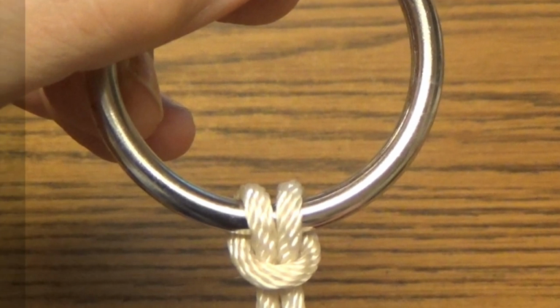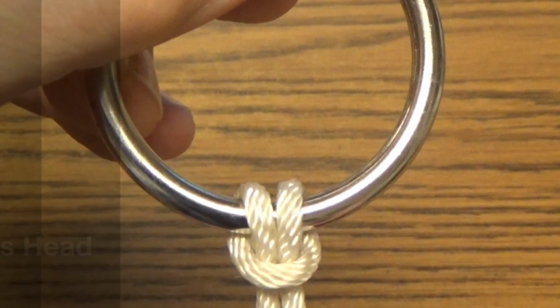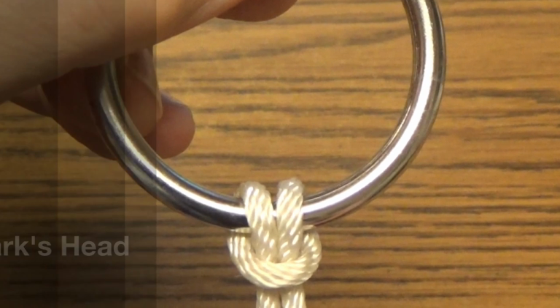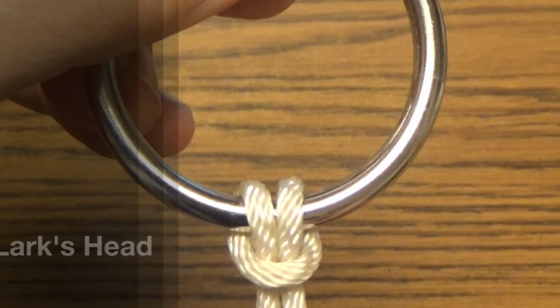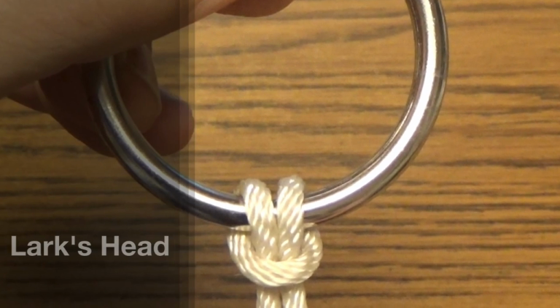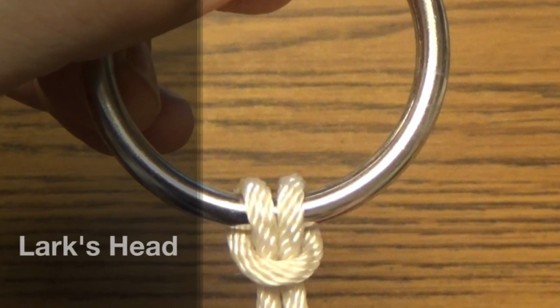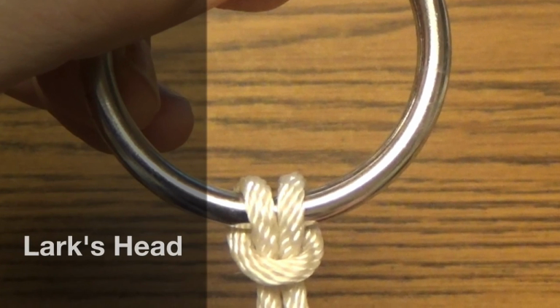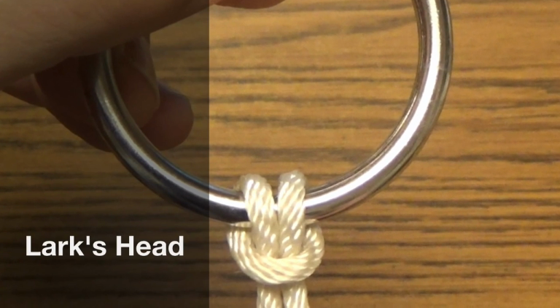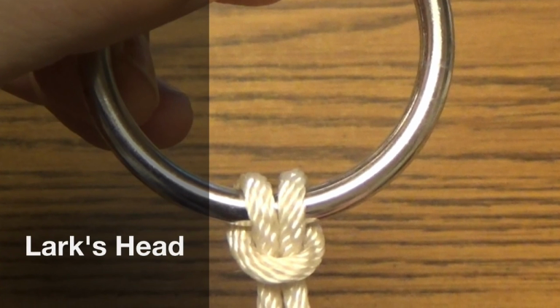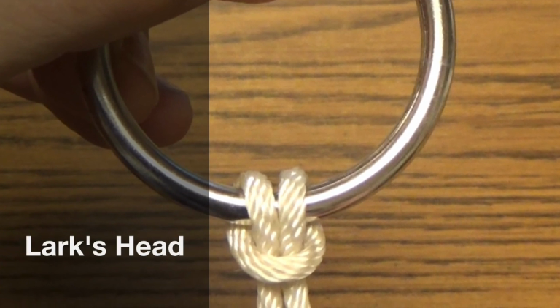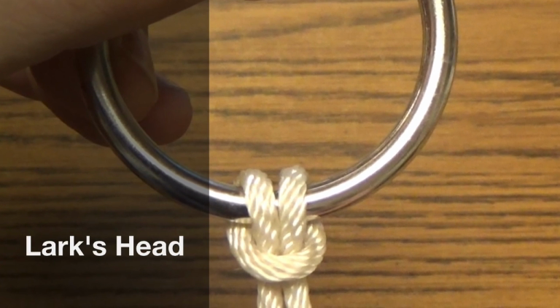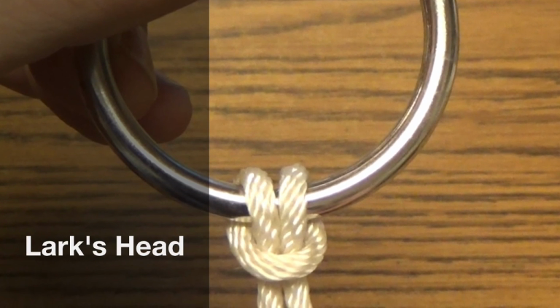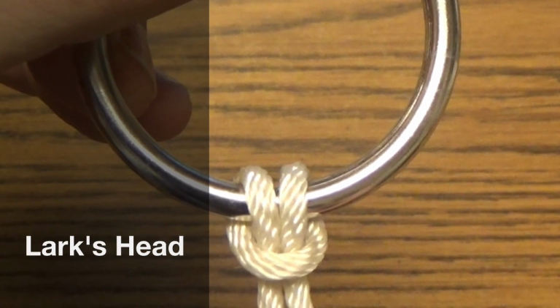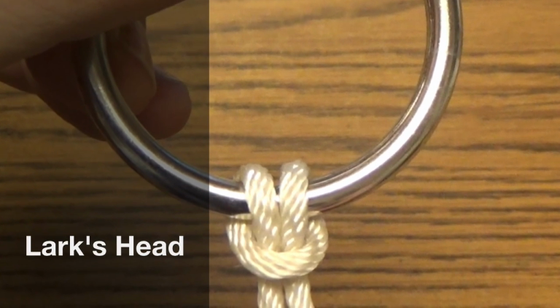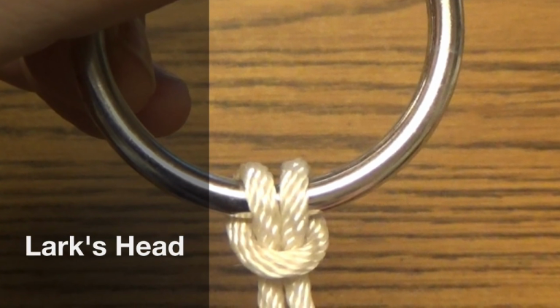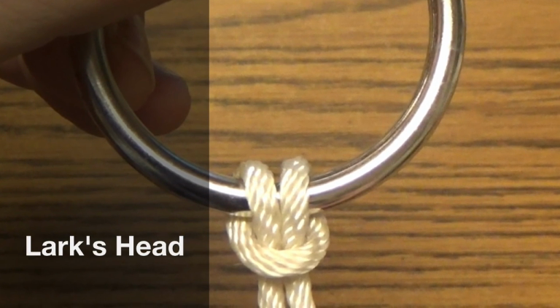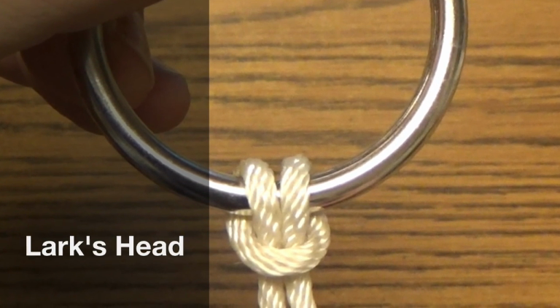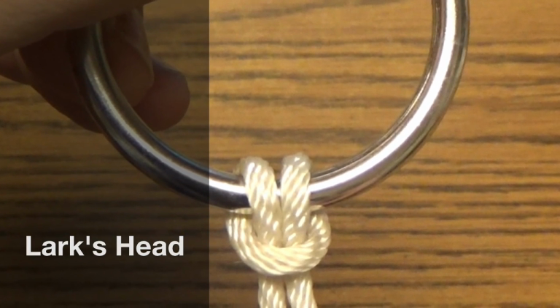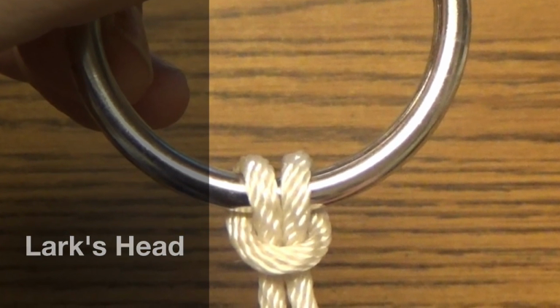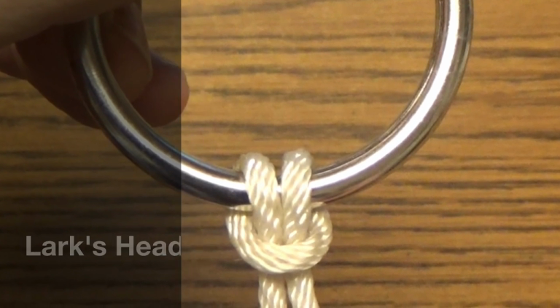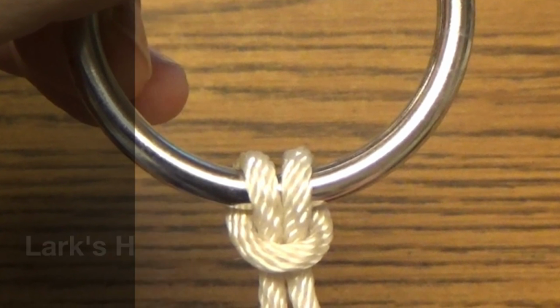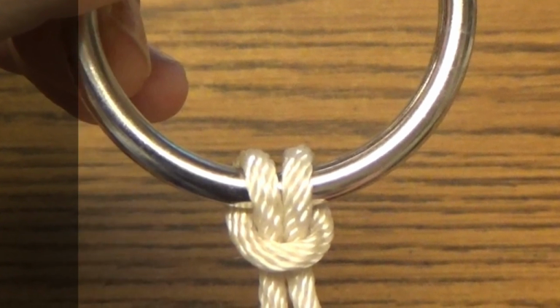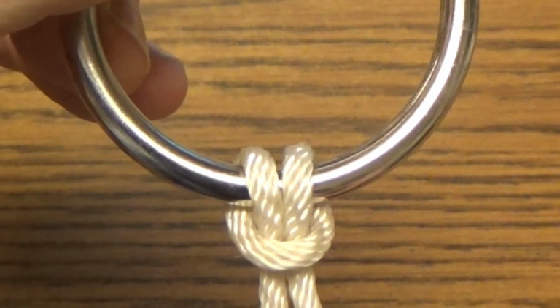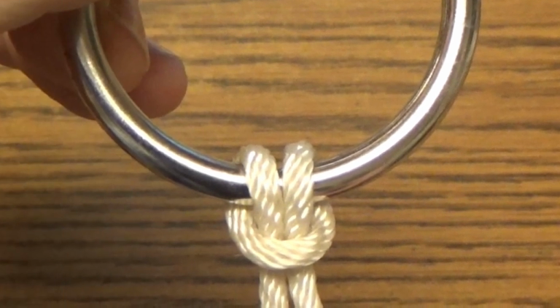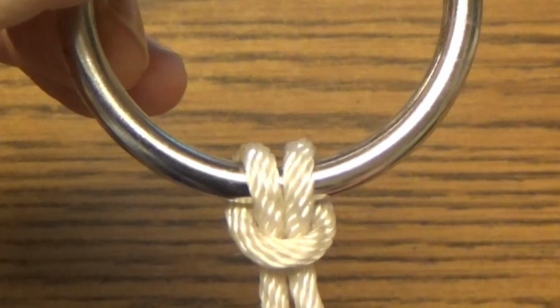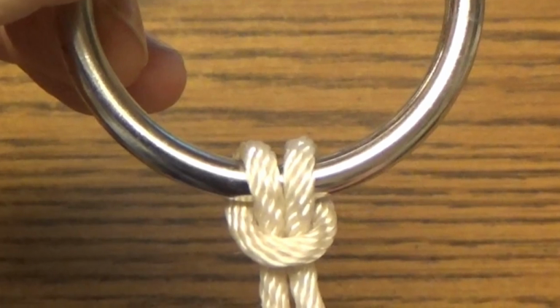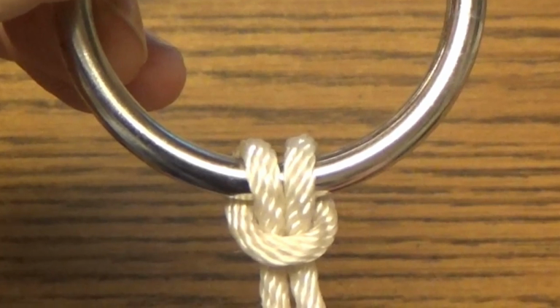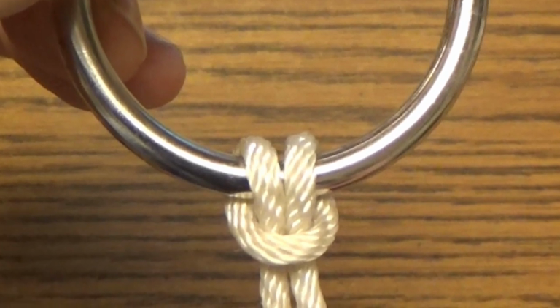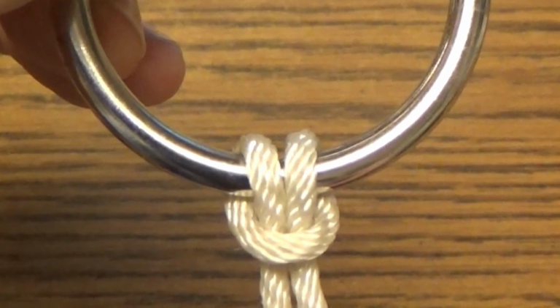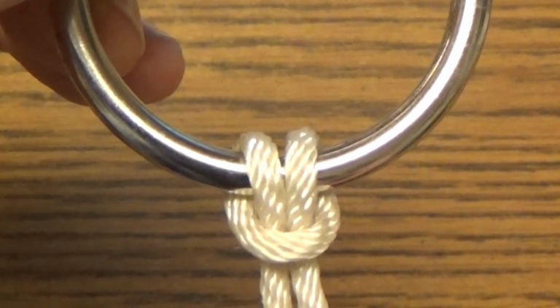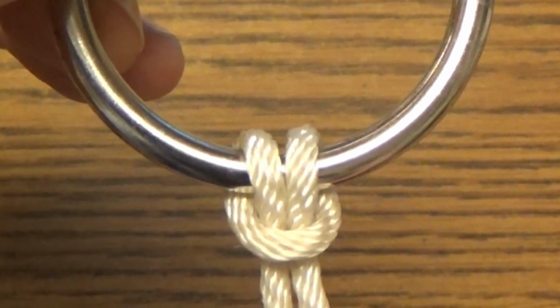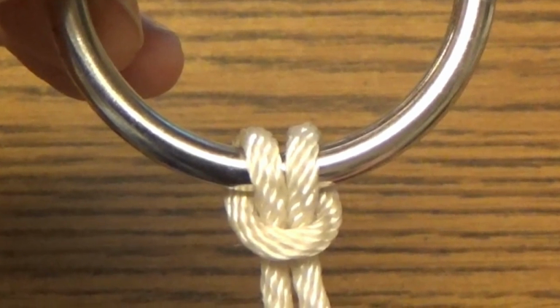The lark's head, also known as a cow hitch, is a common hitch with lots of uses.